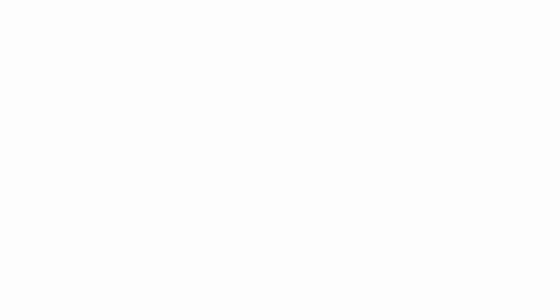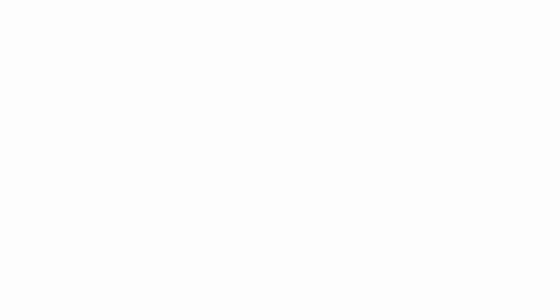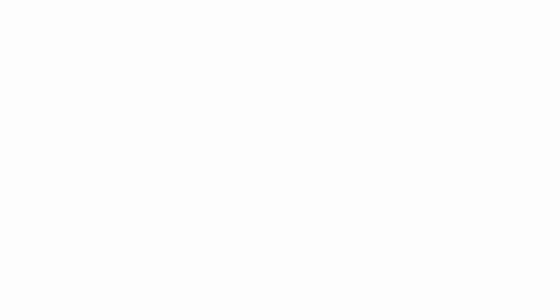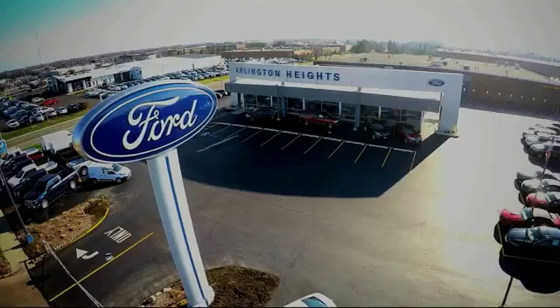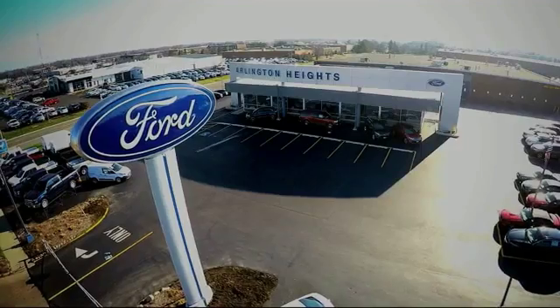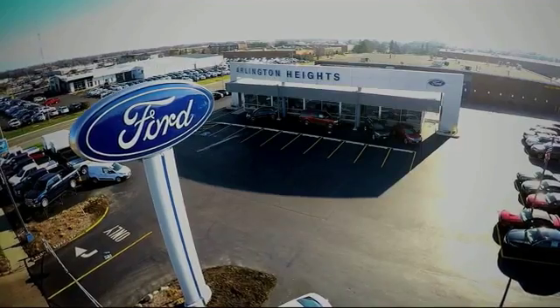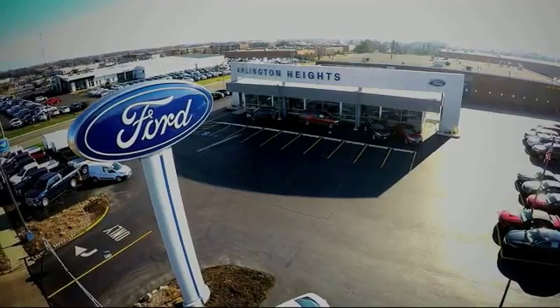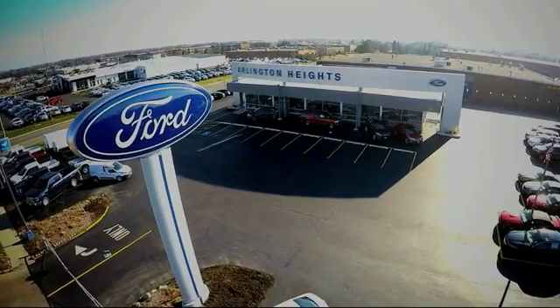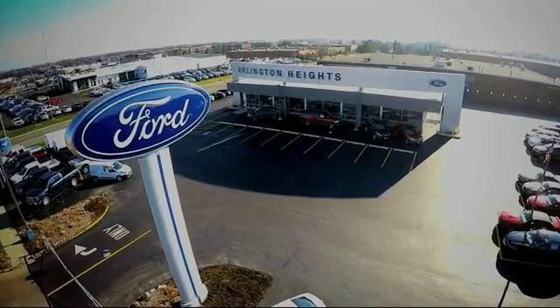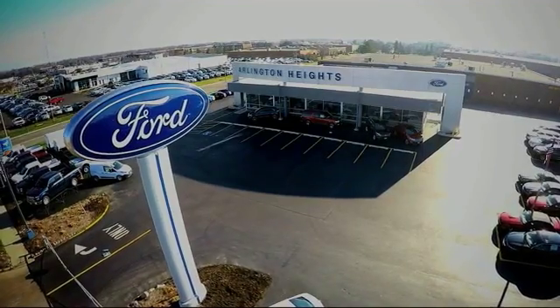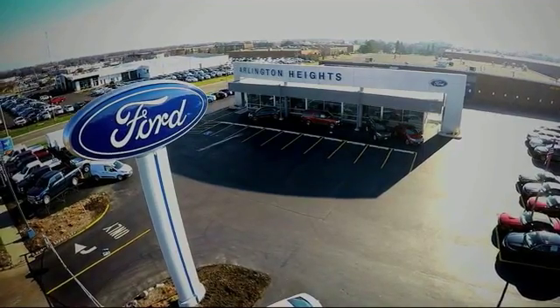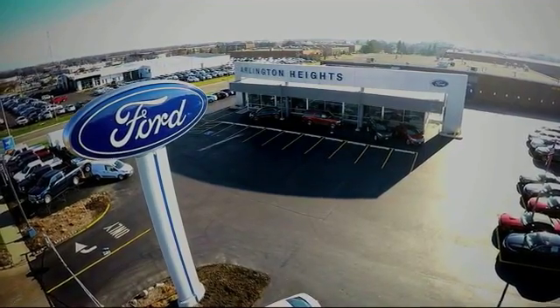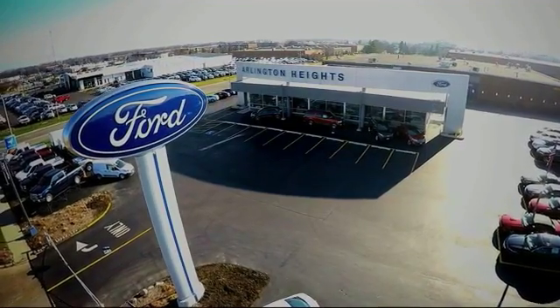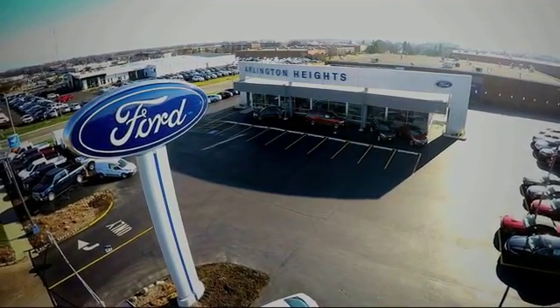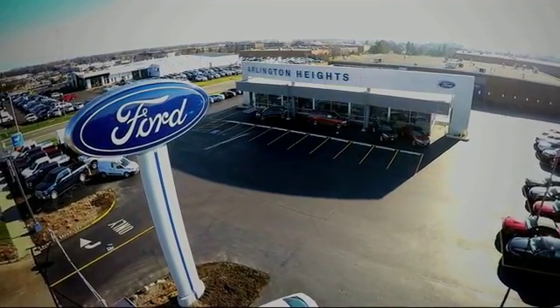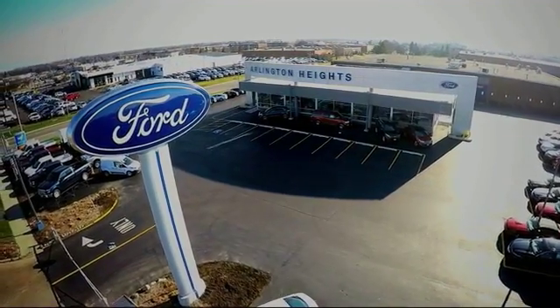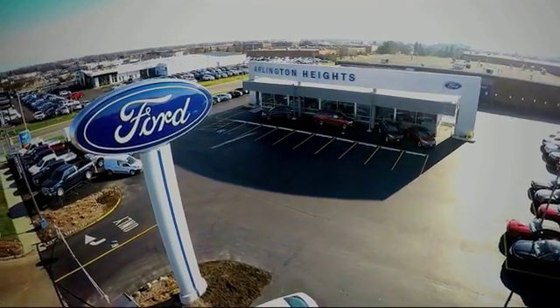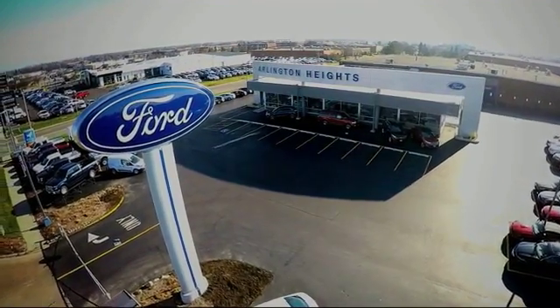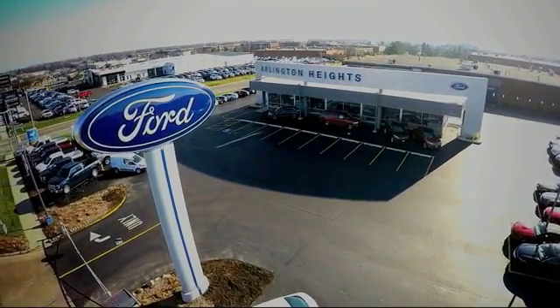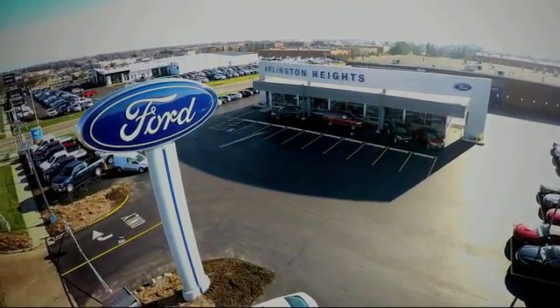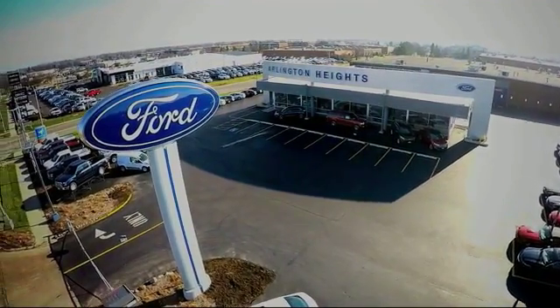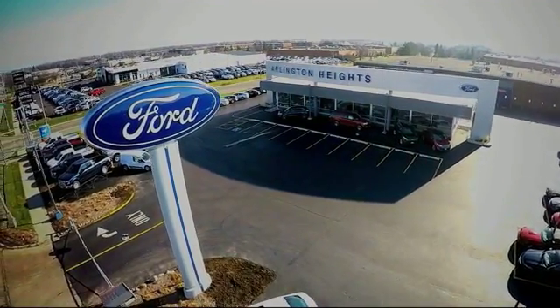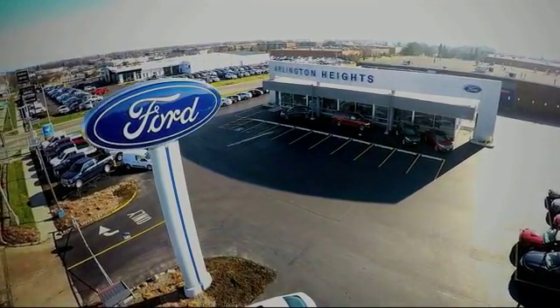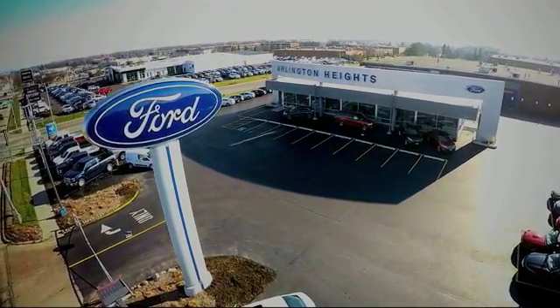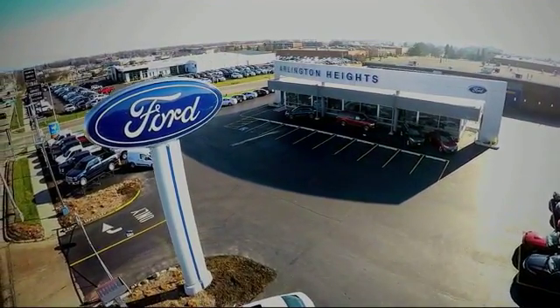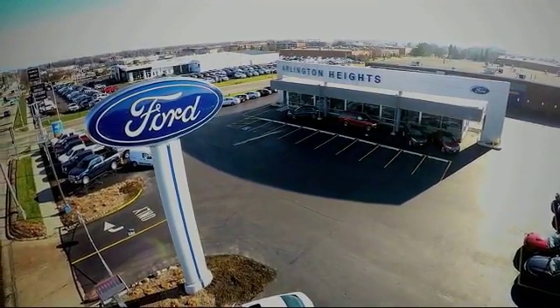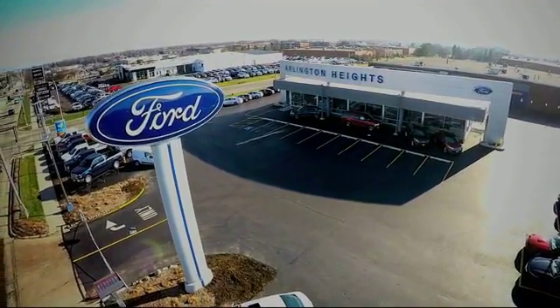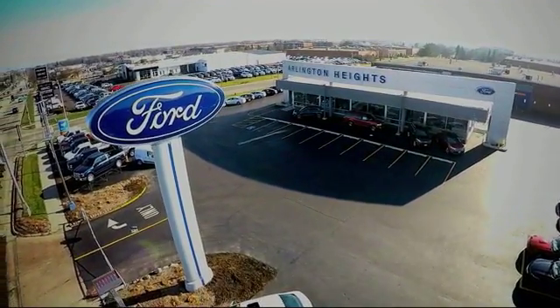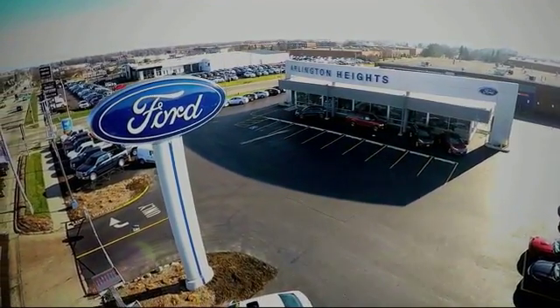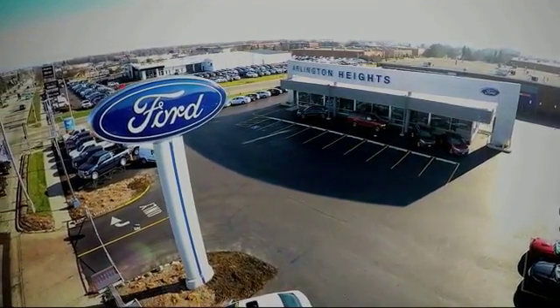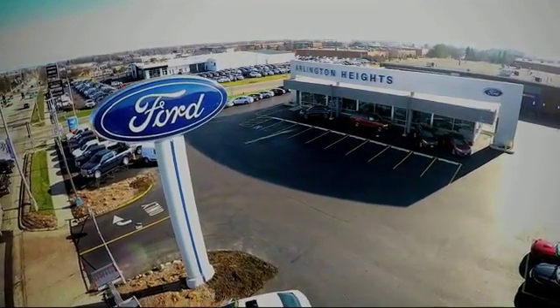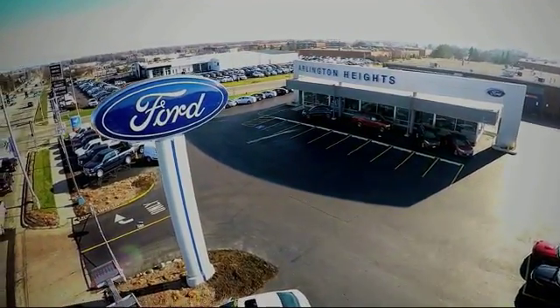For the best price, selection, and service, visit Arlington Heights Ford.